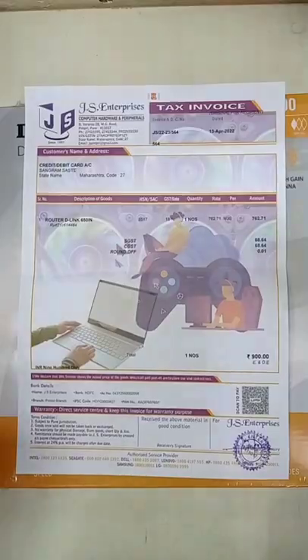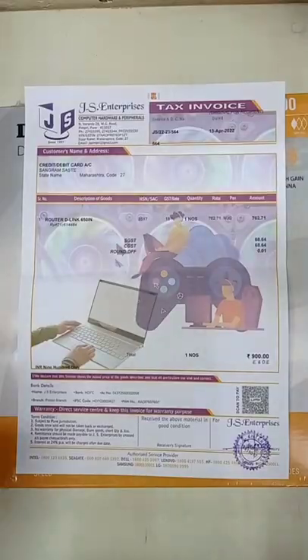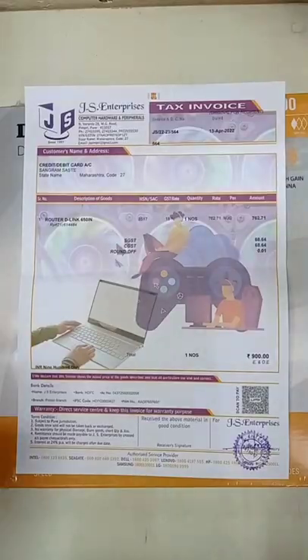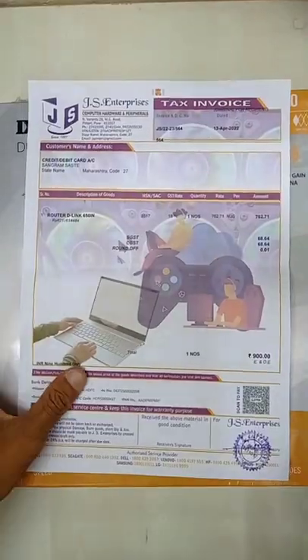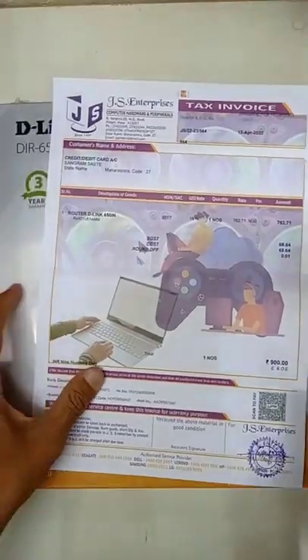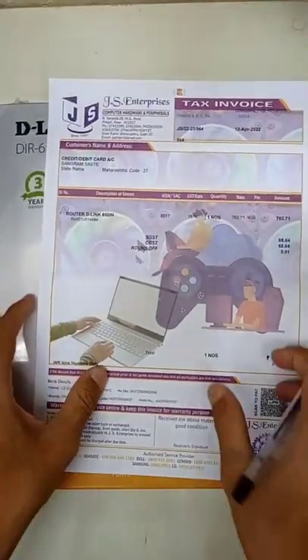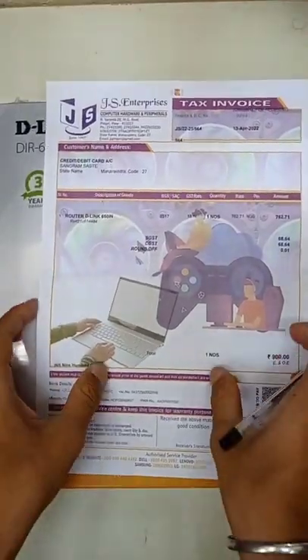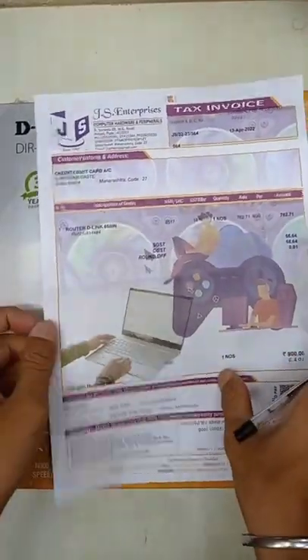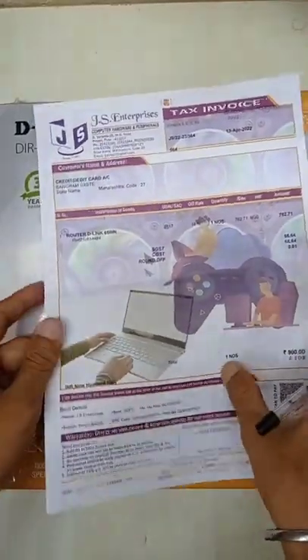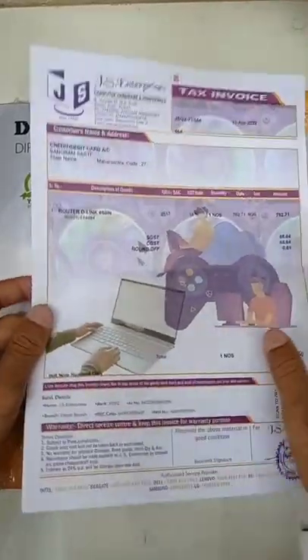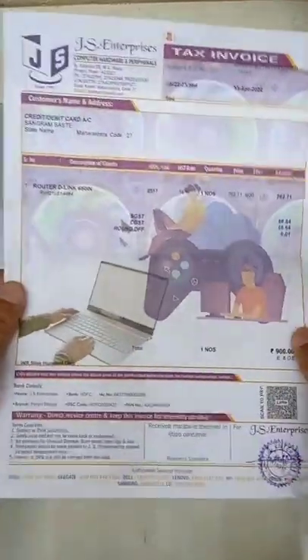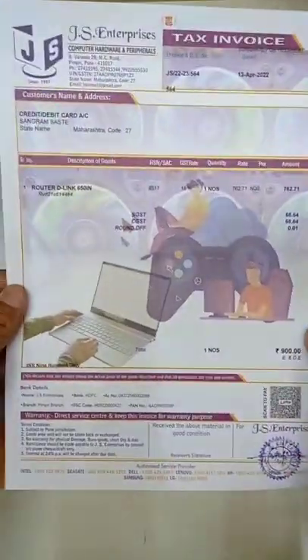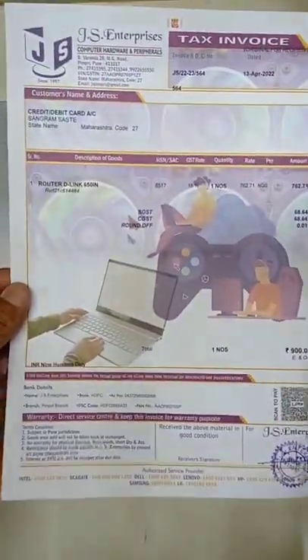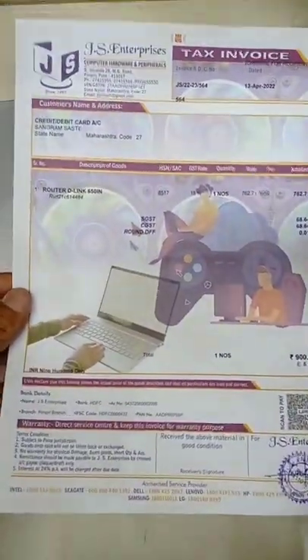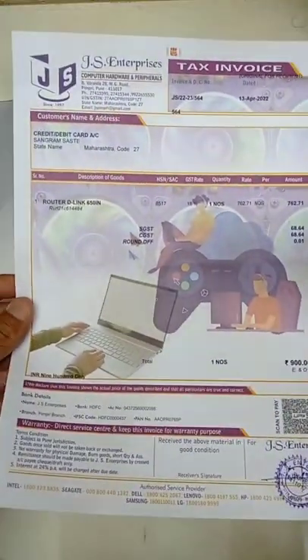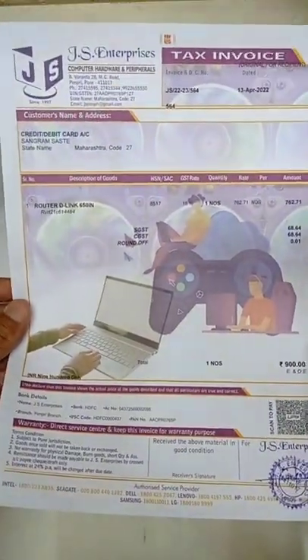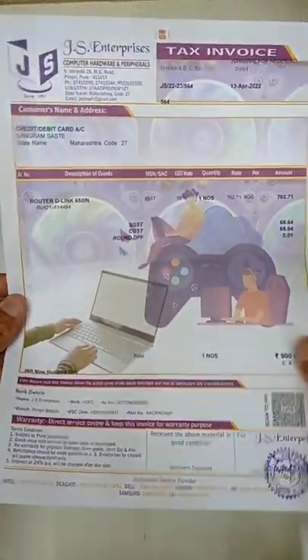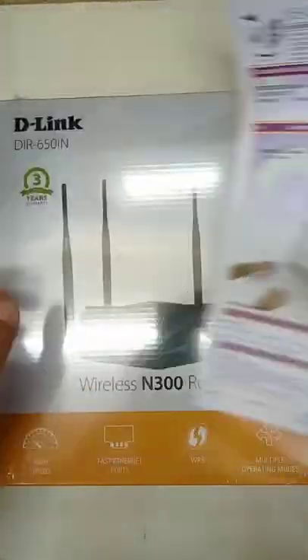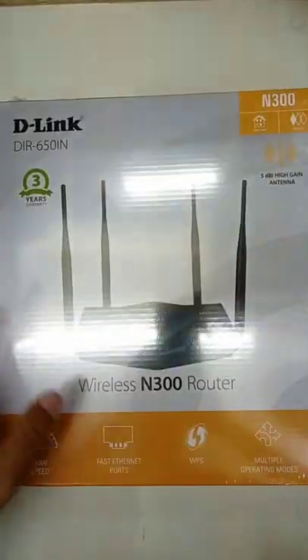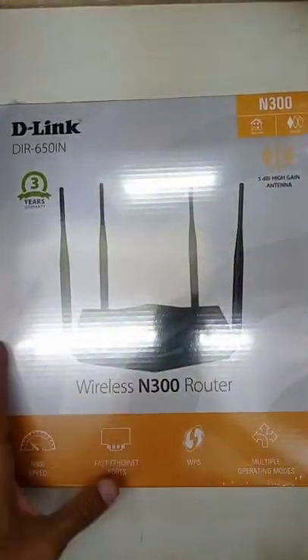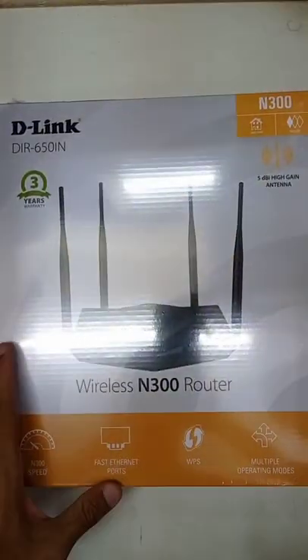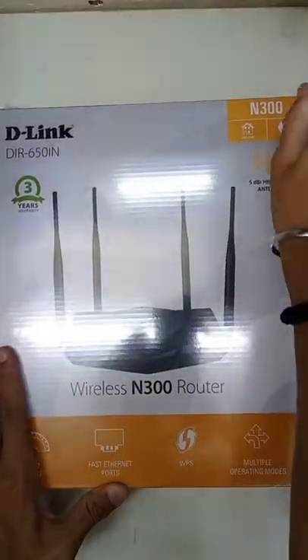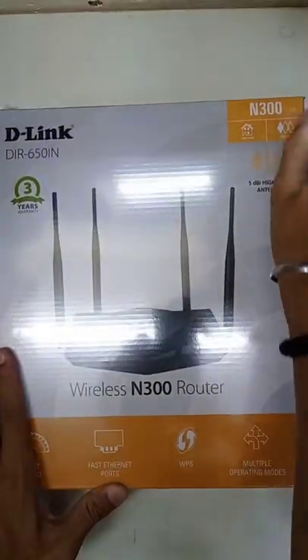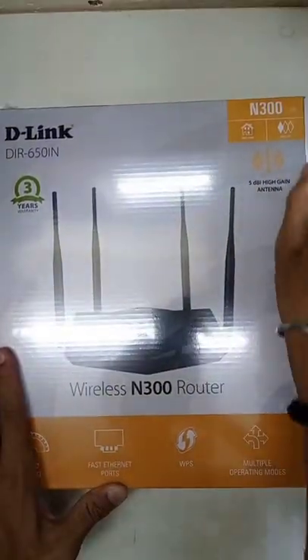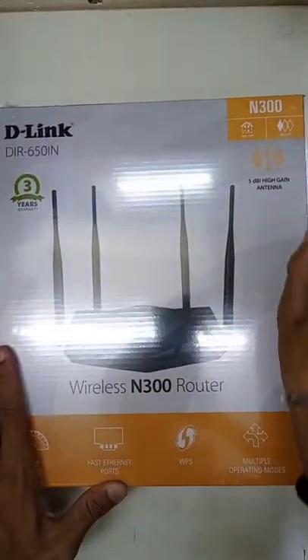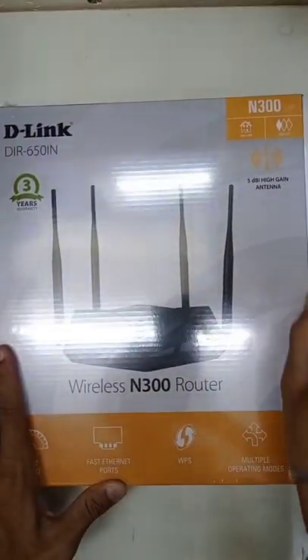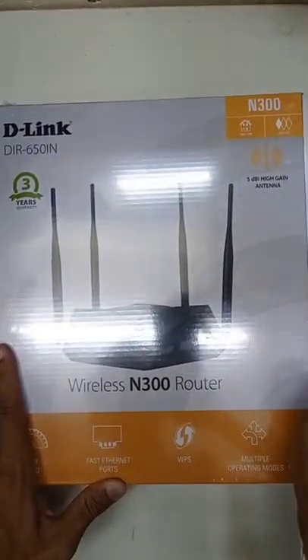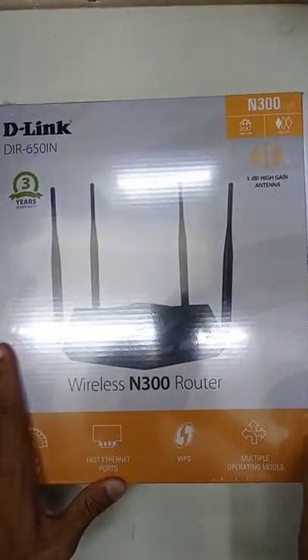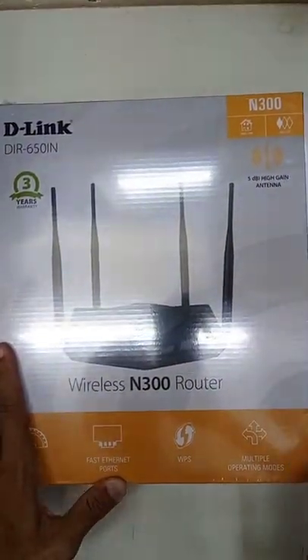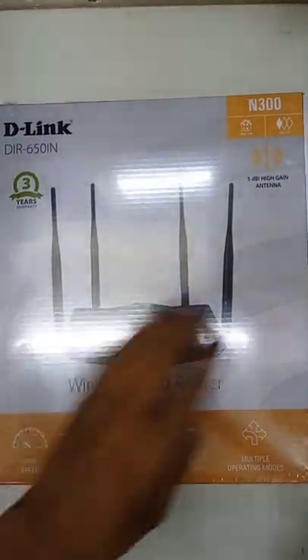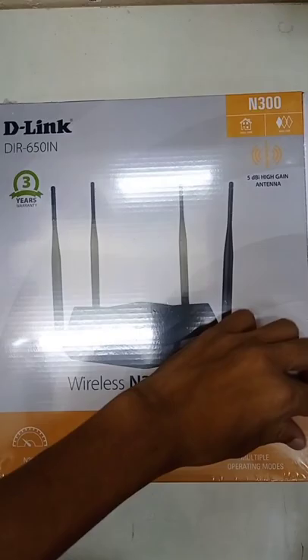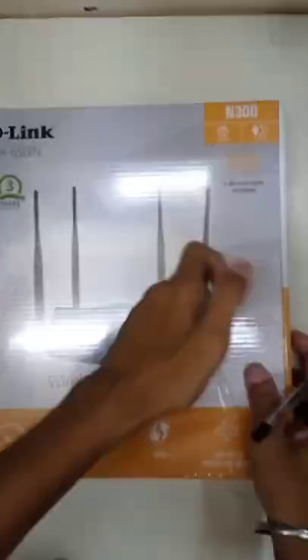Hello guys, today I am showing a base router under 1000 Rs — the D-Link DIR650 in.